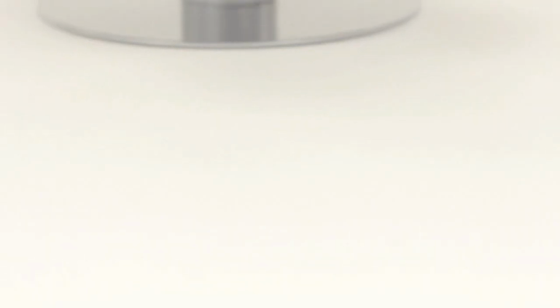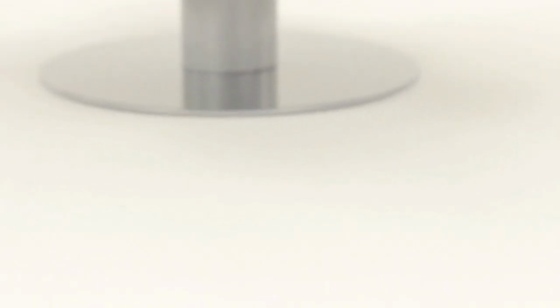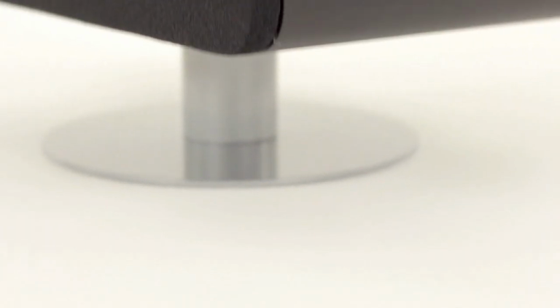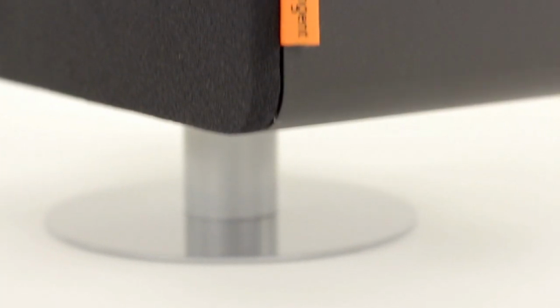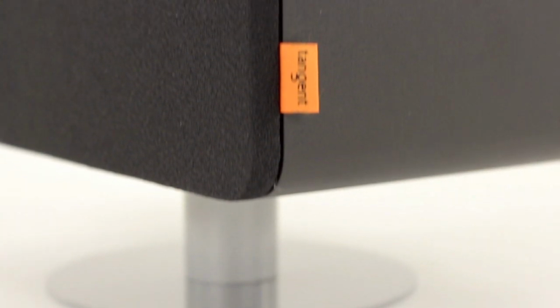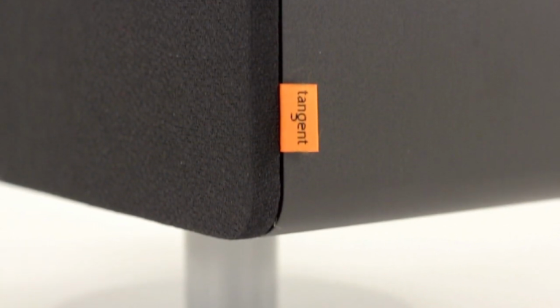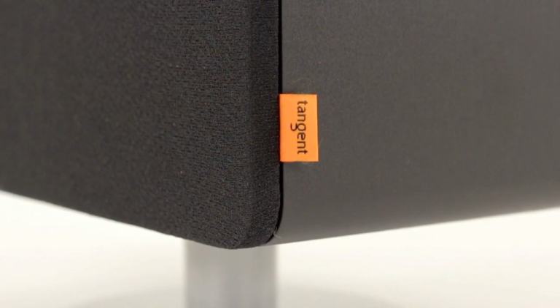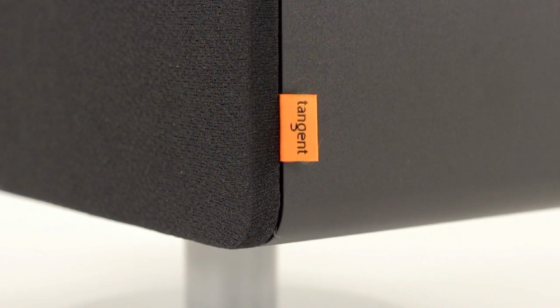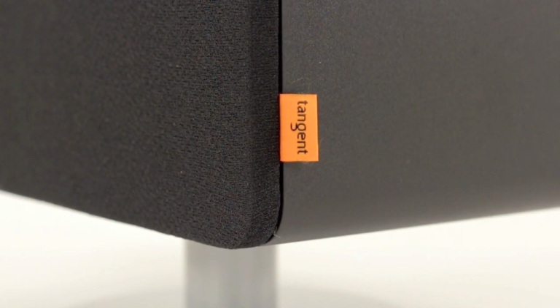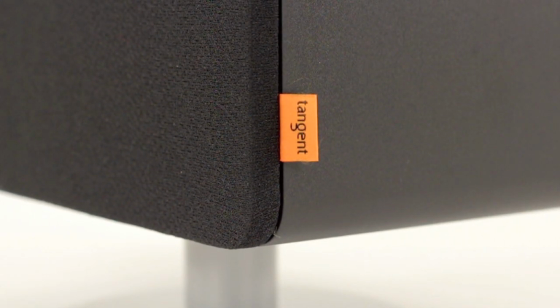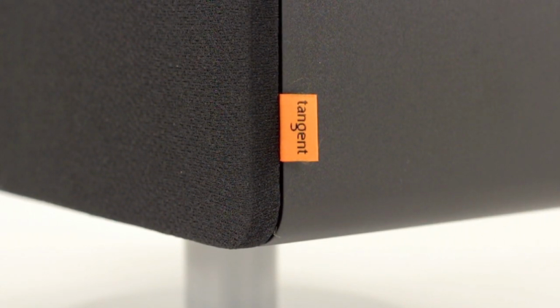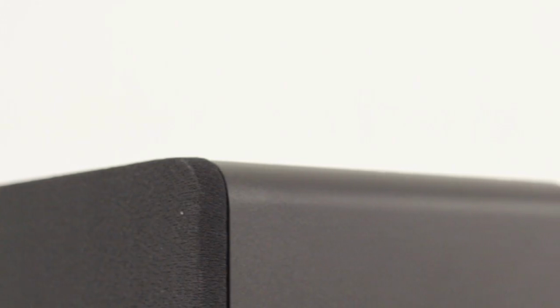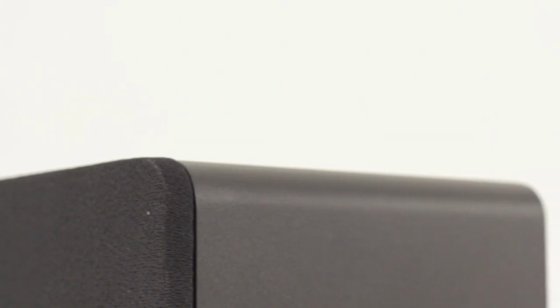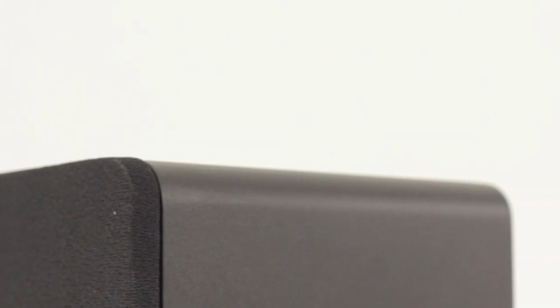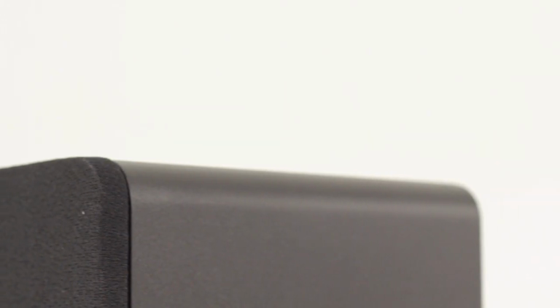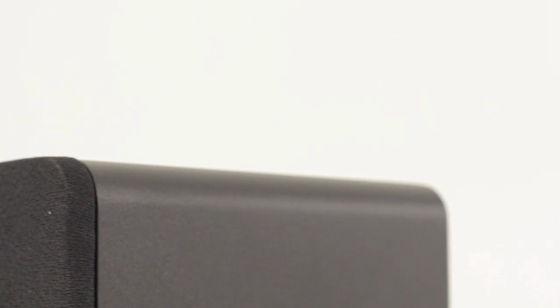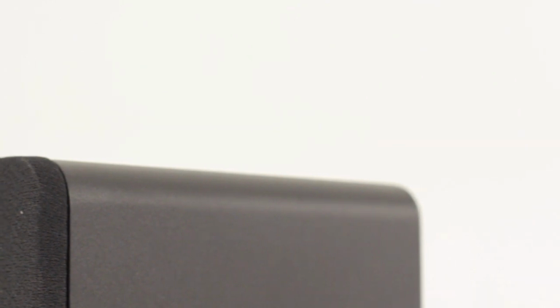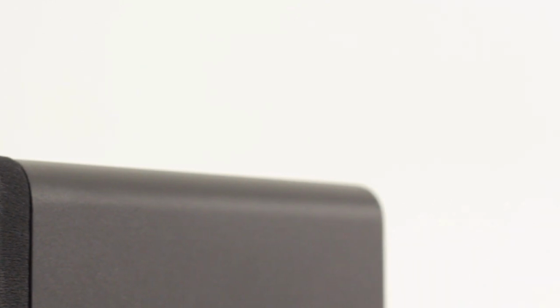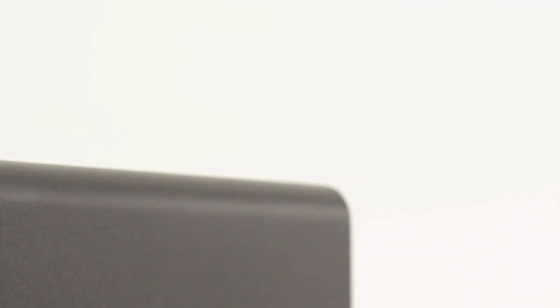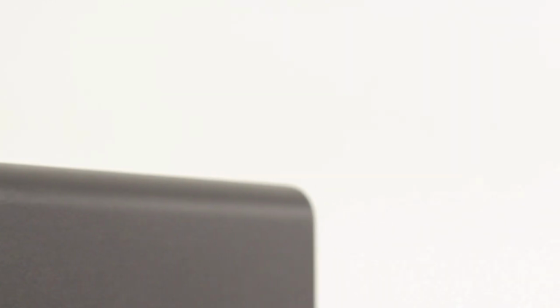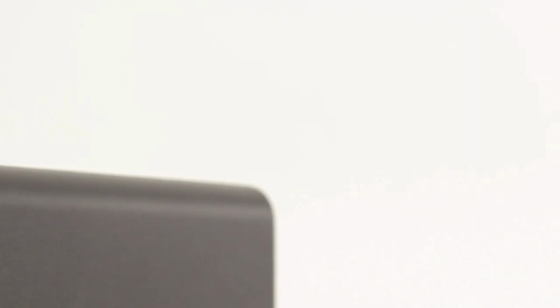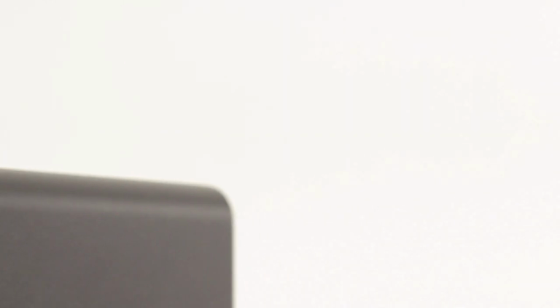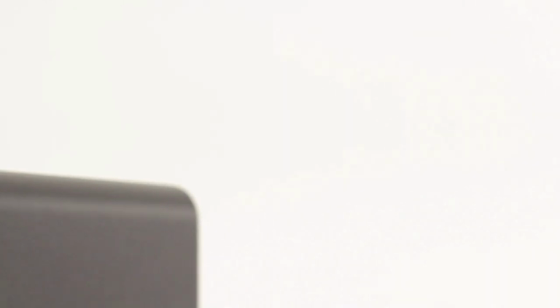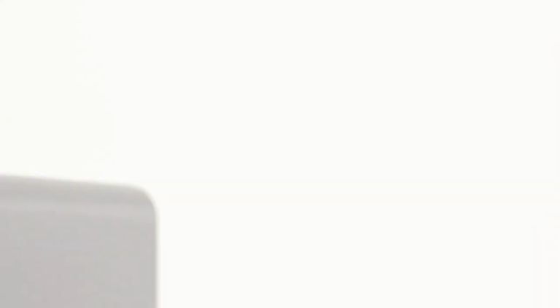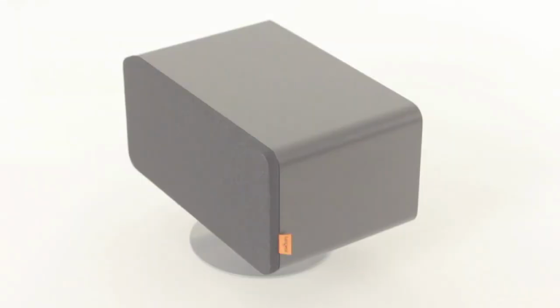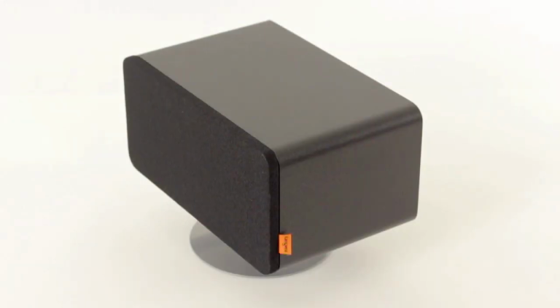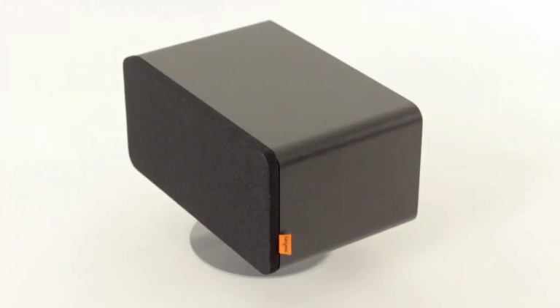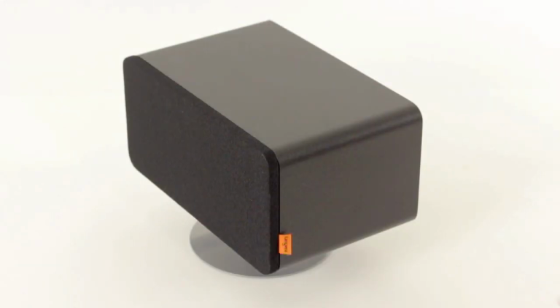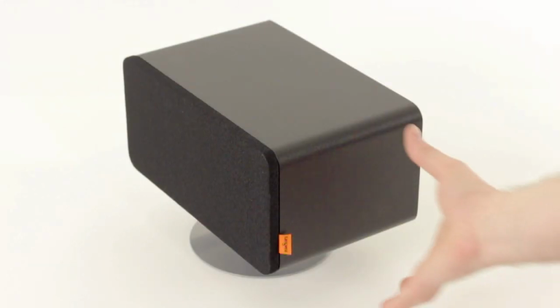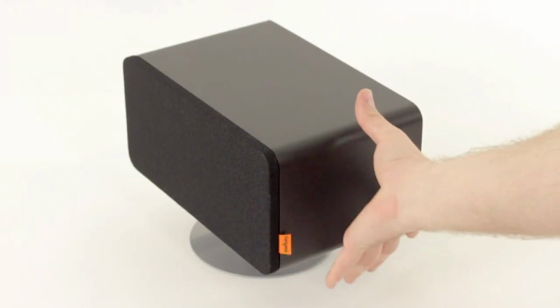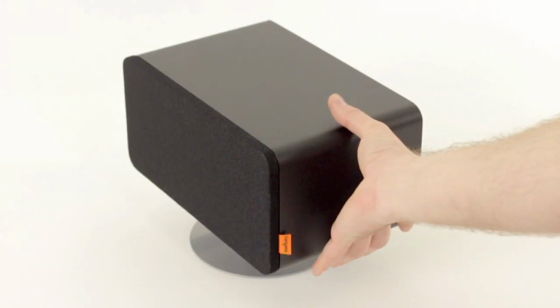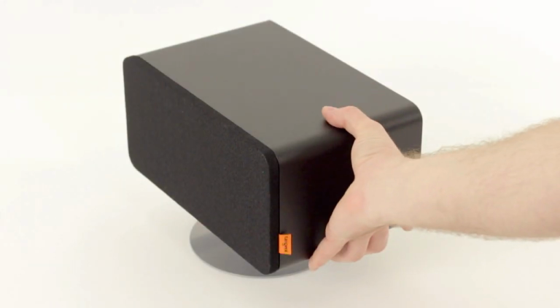The look is classic Danish Tangent with rounded corners and simple design. The included middle stand brings a stylish look to the BT speakers.